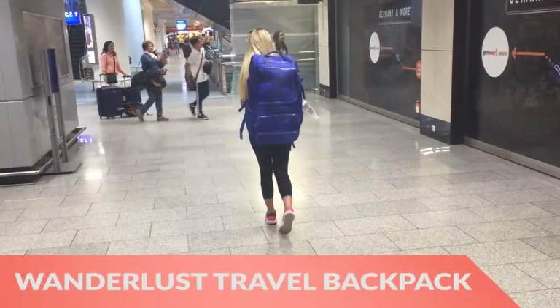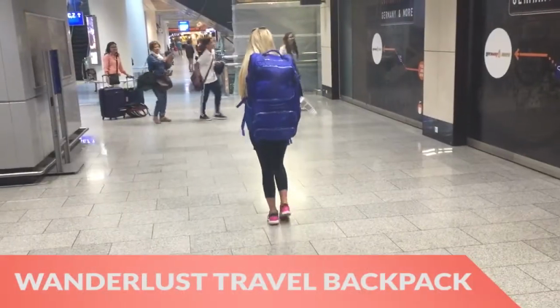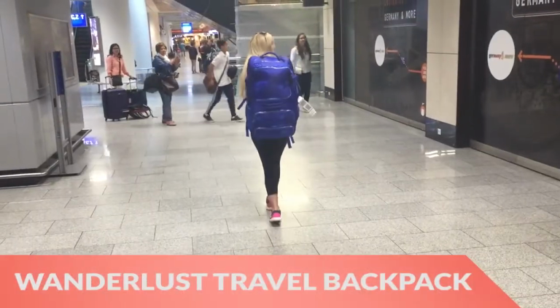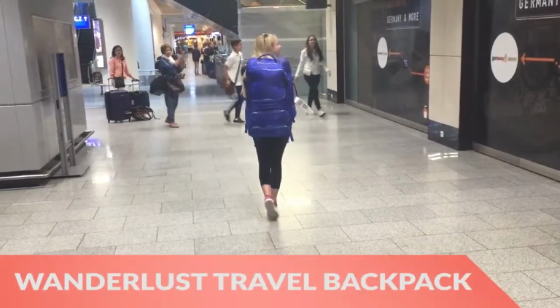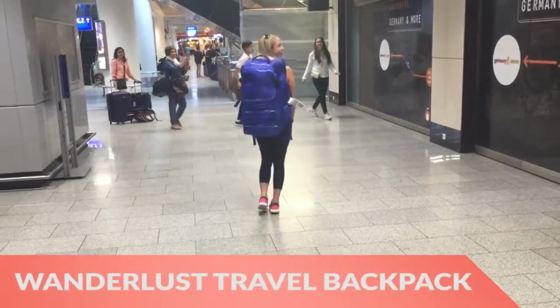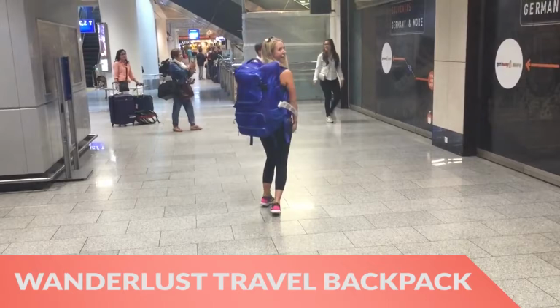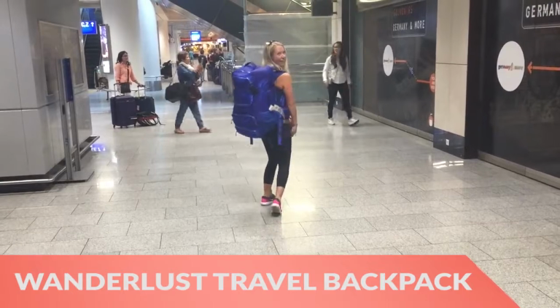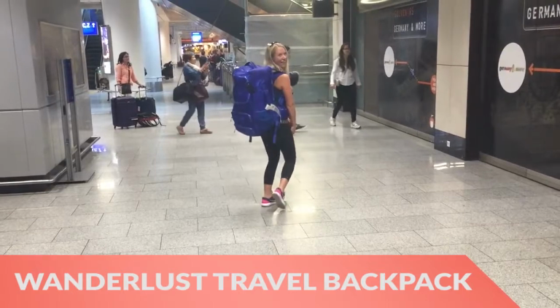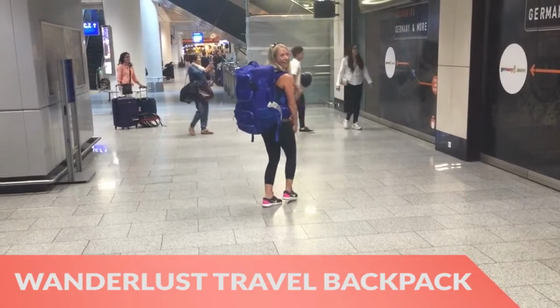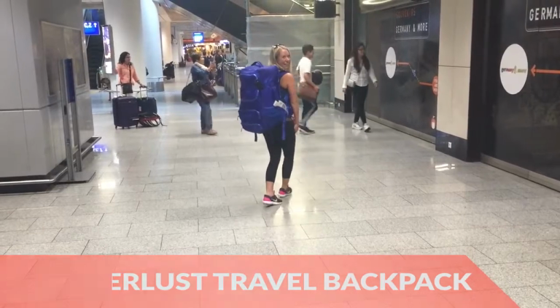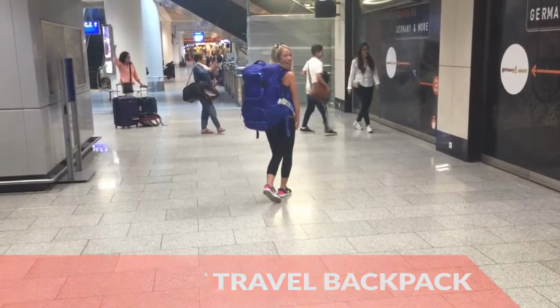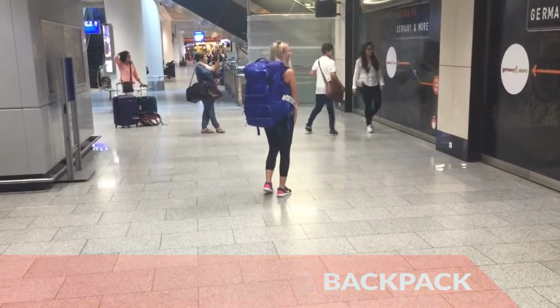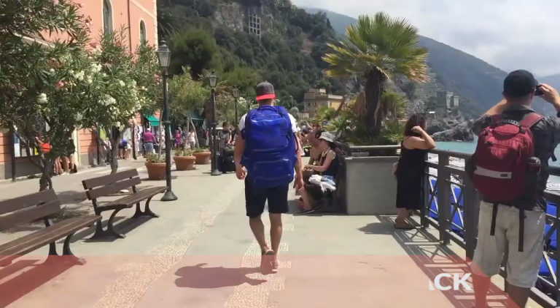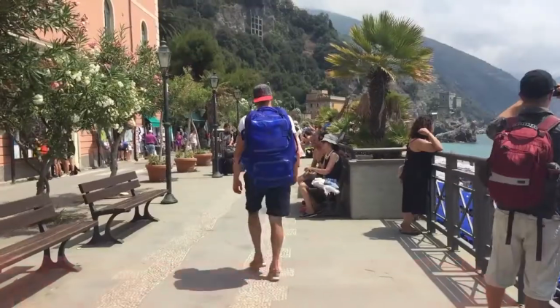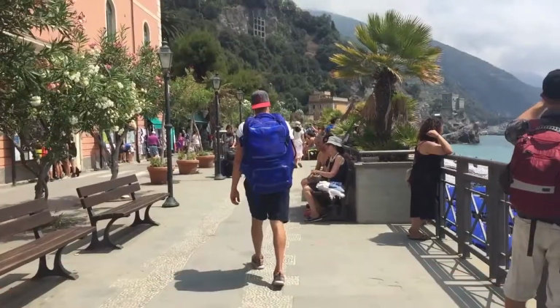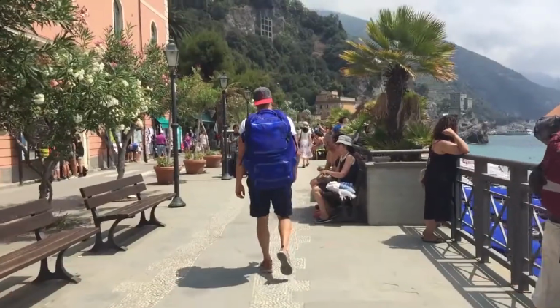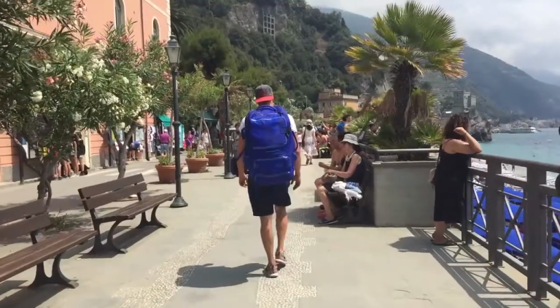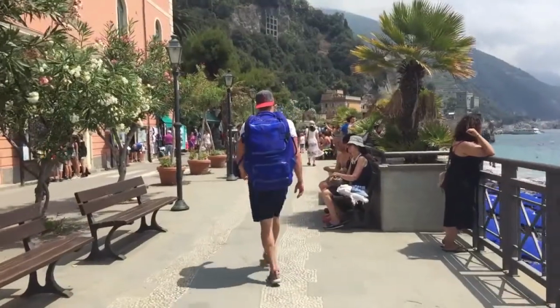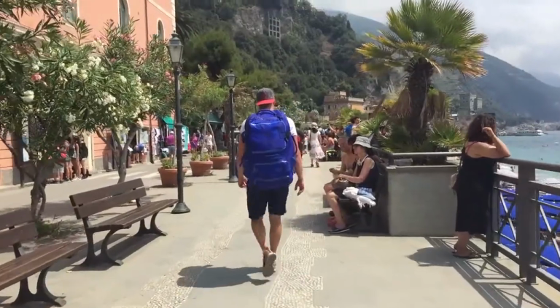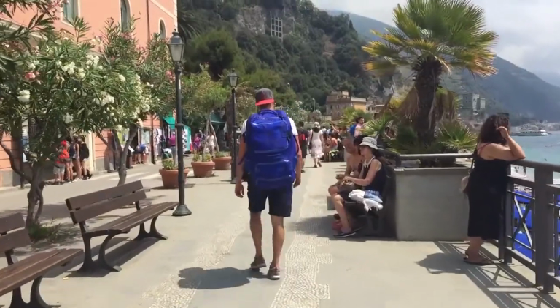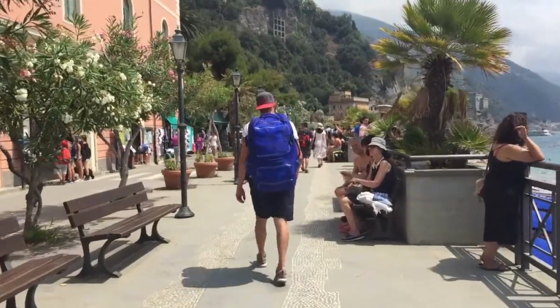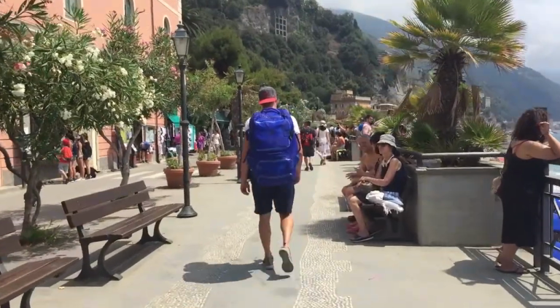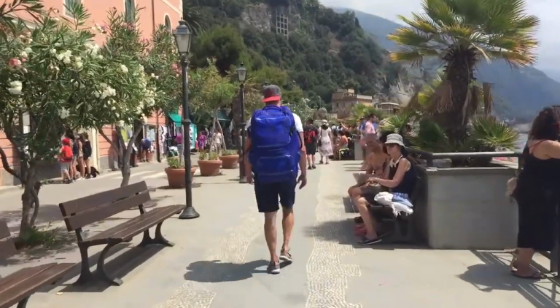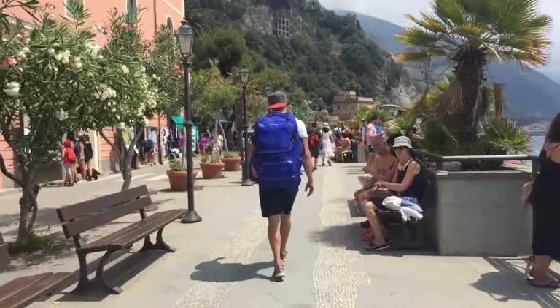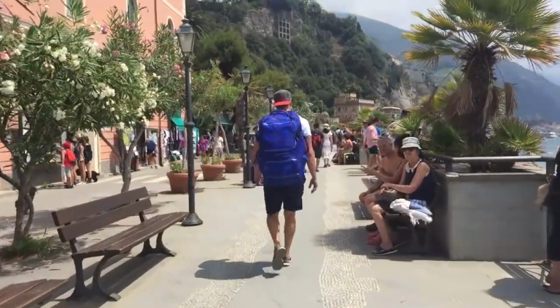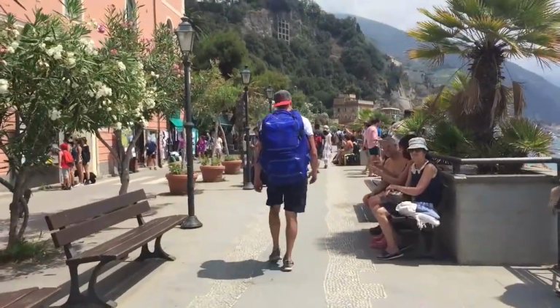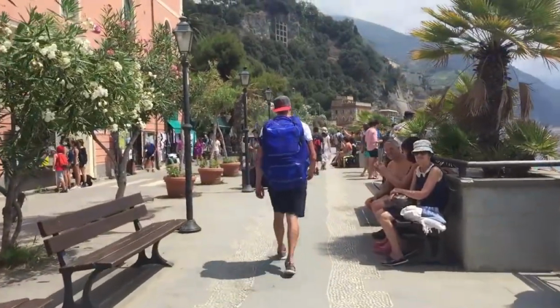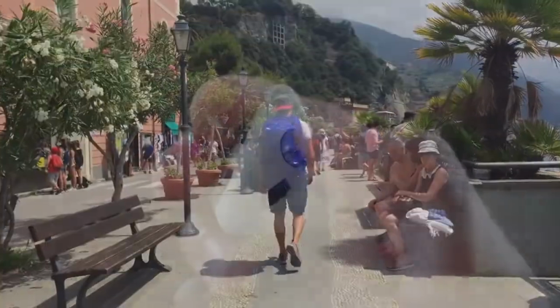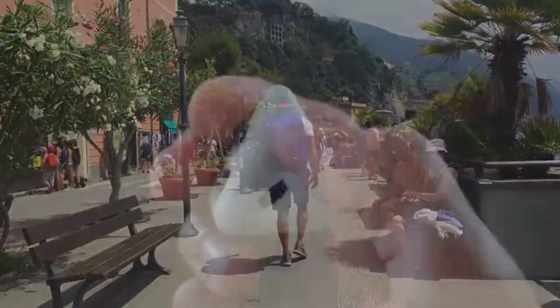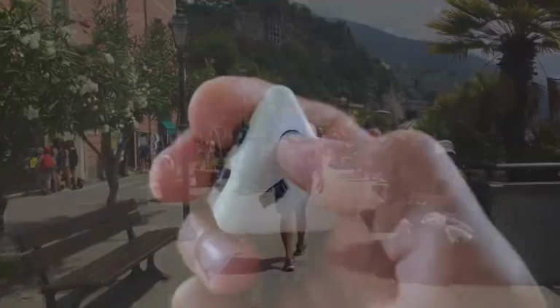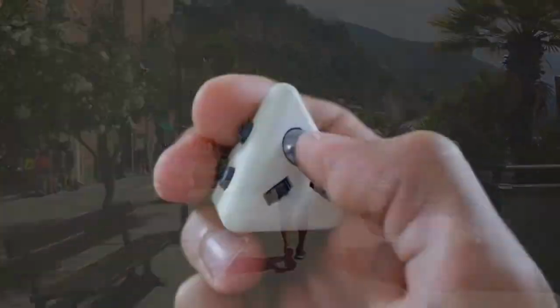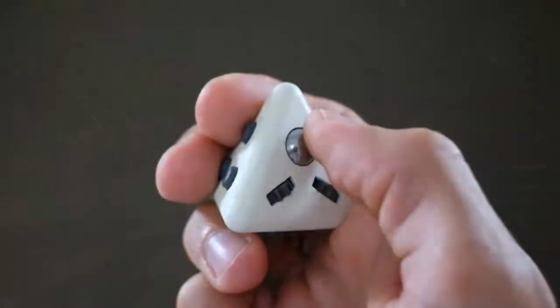First, the Wanderlust Travel Backpack lets you travel like a pro thanks to its innovative storage design.